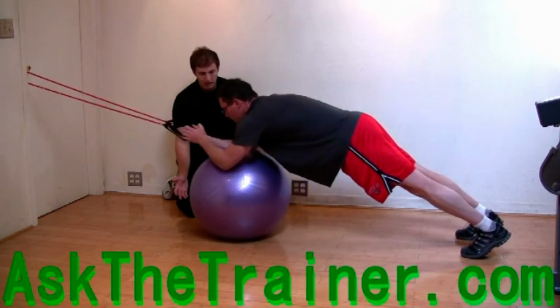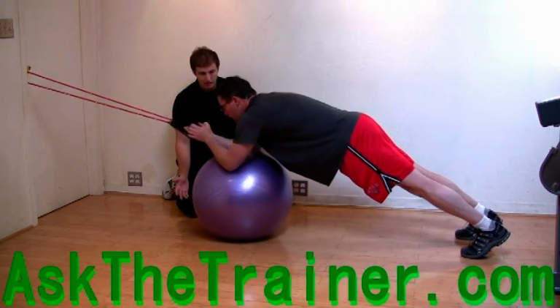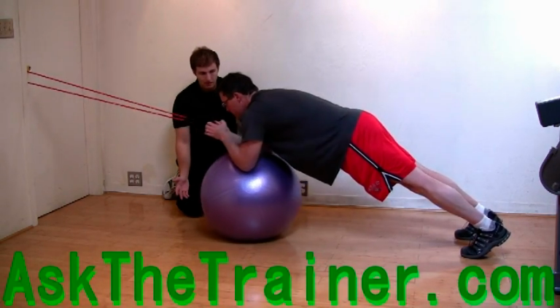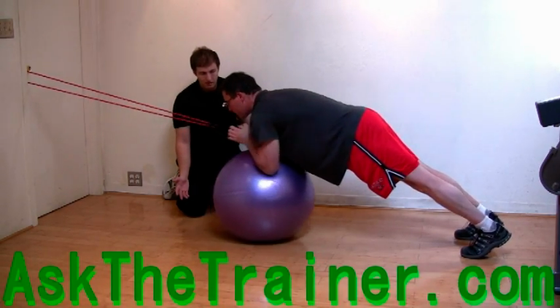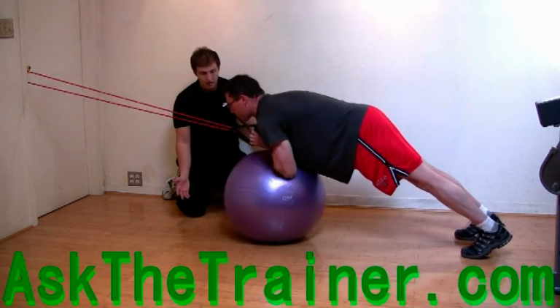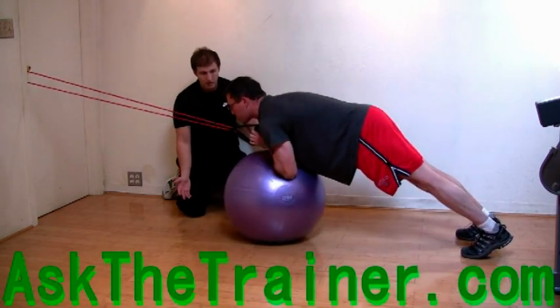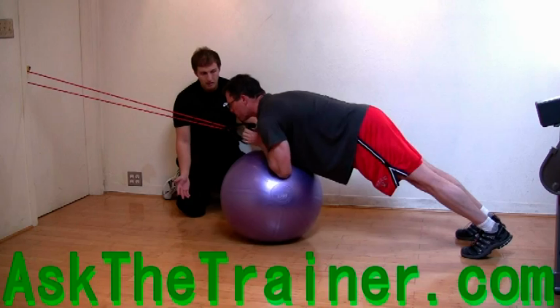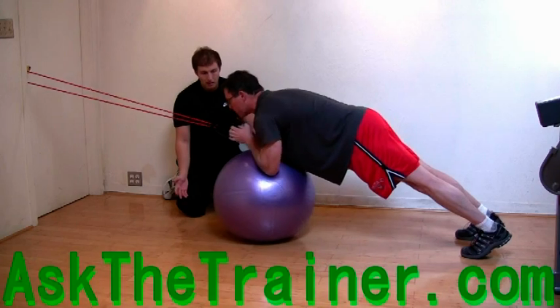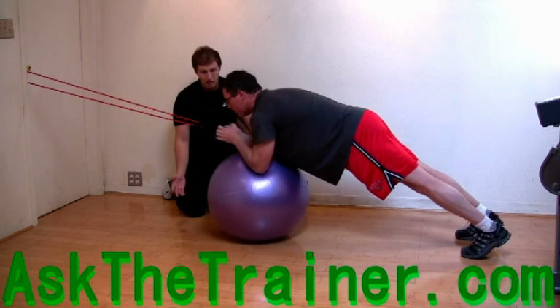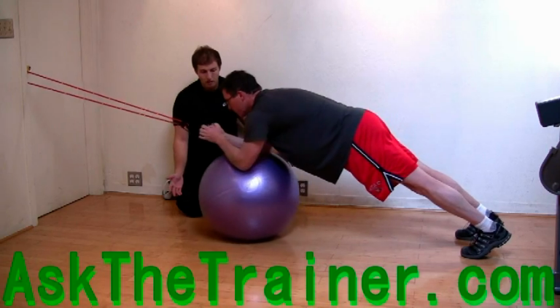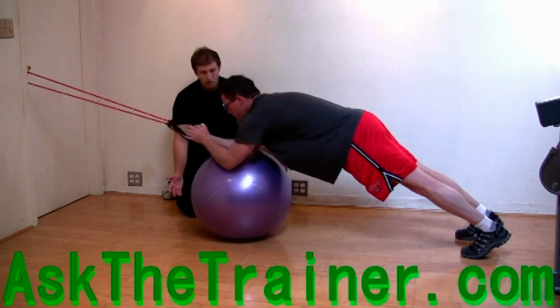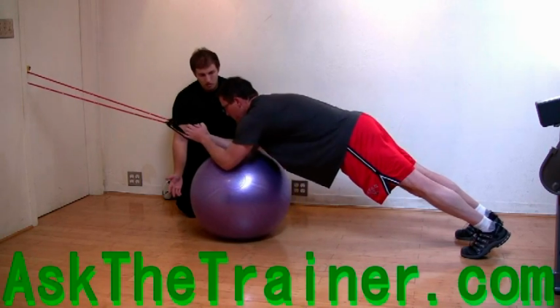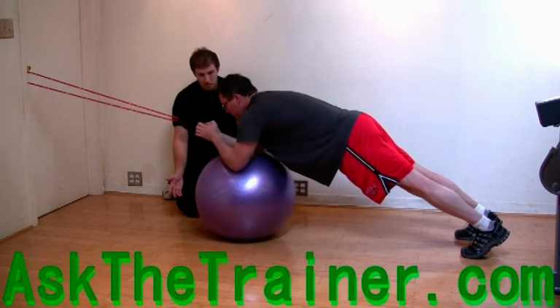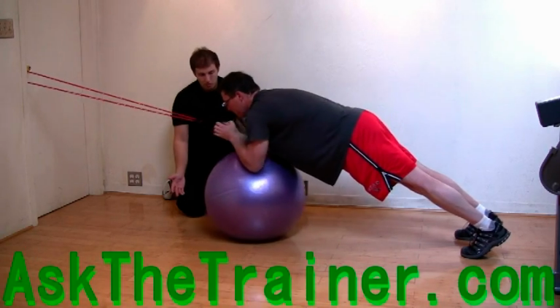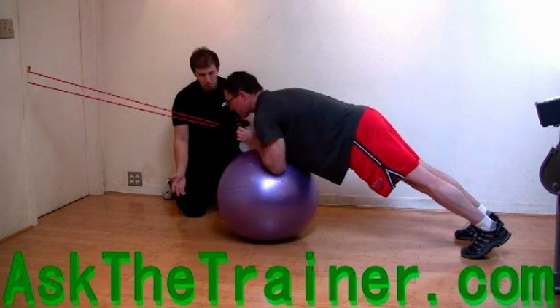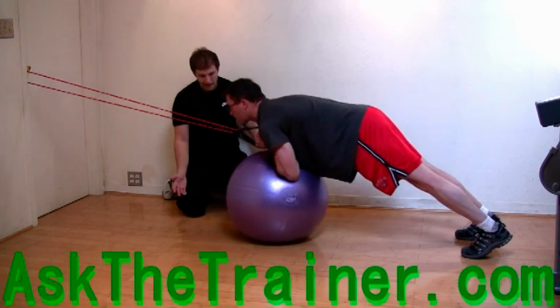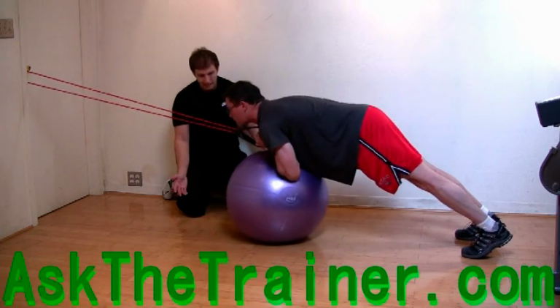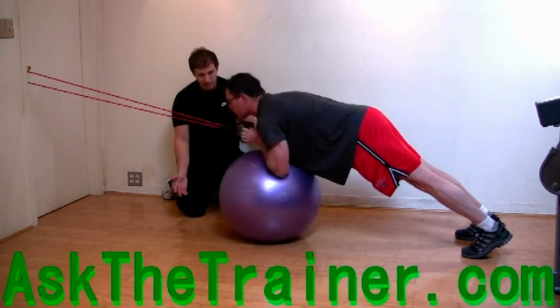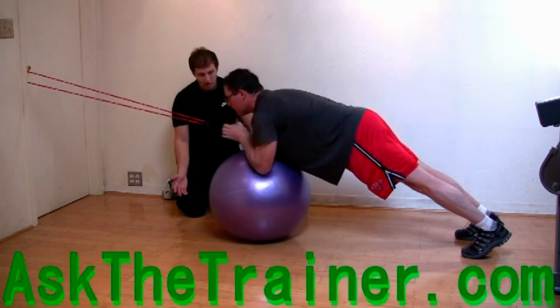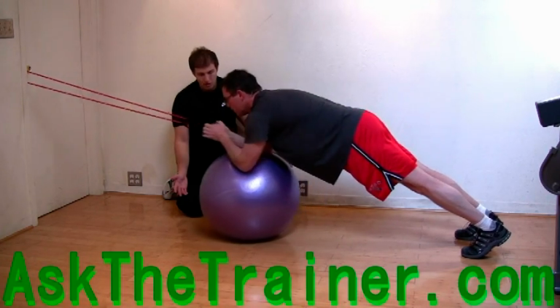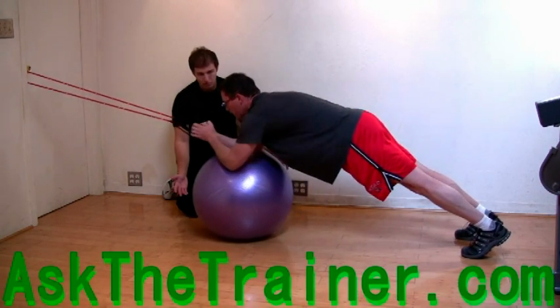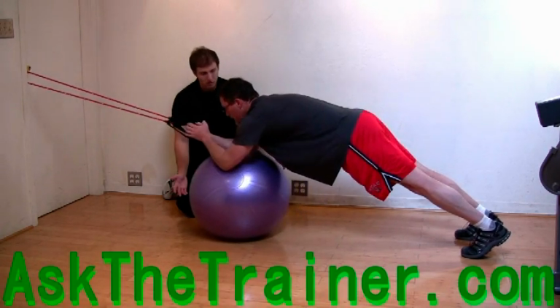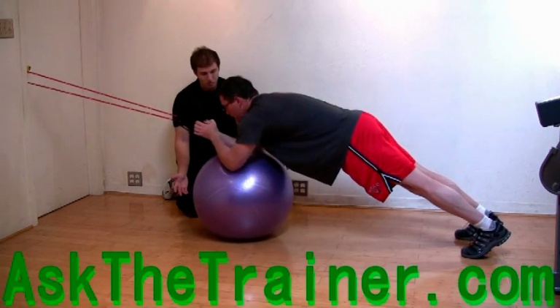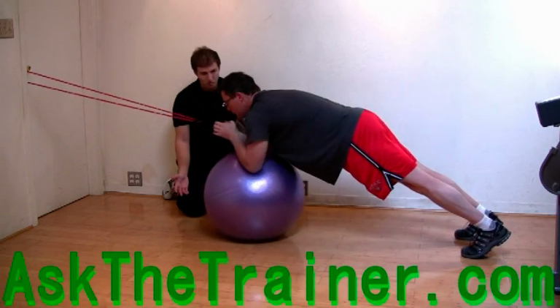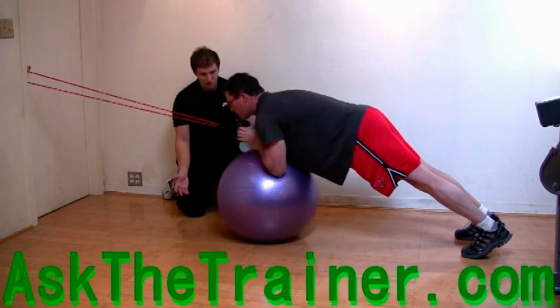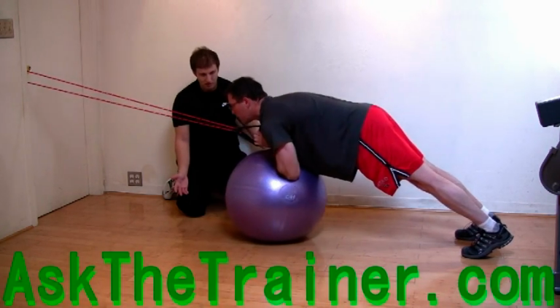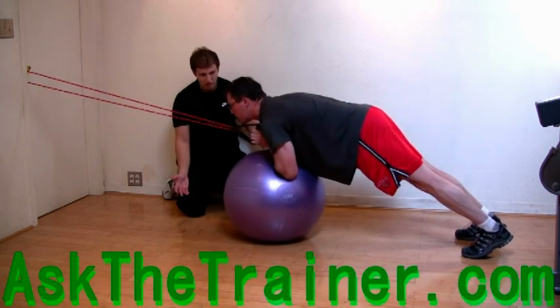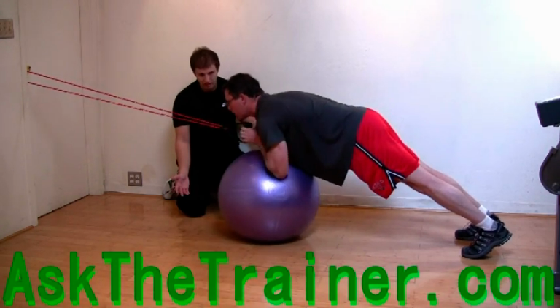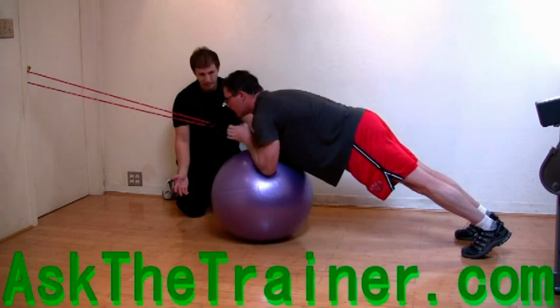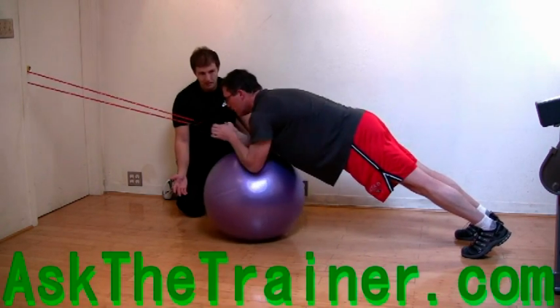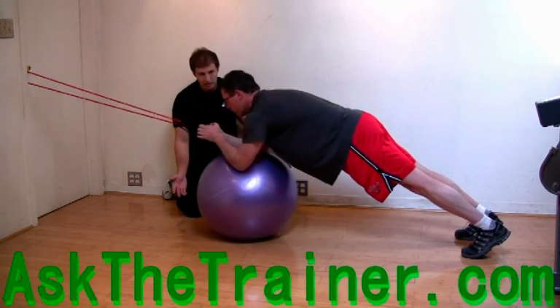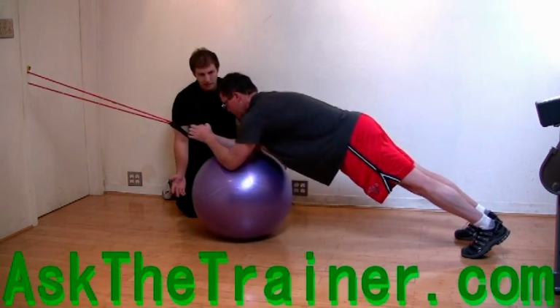You do not have to extend your arms very far forward for this to be effective. A couple of inches may do, depending on your core strength.